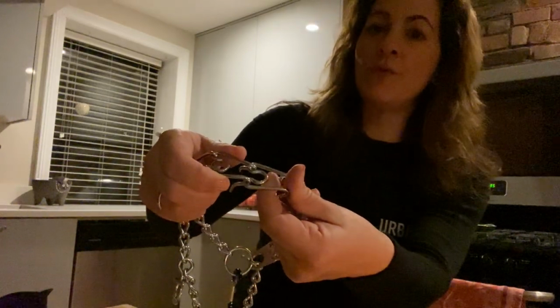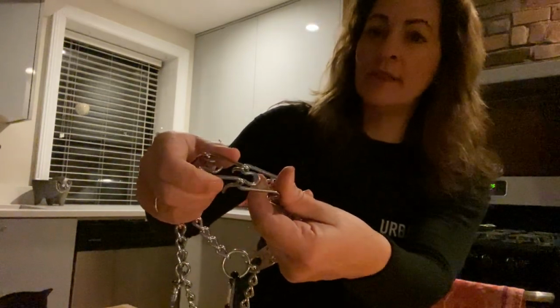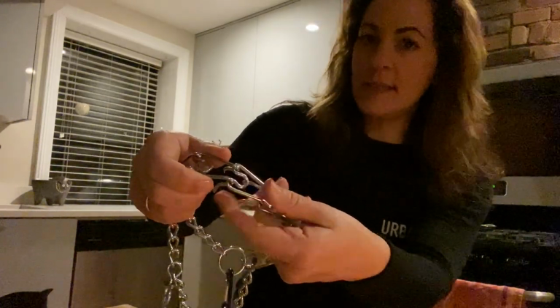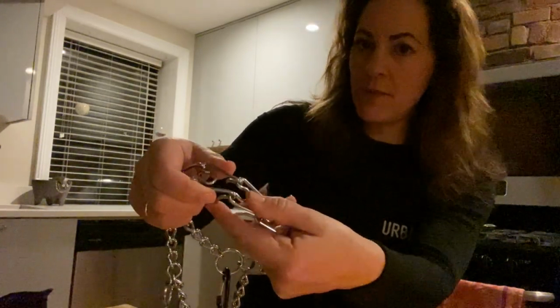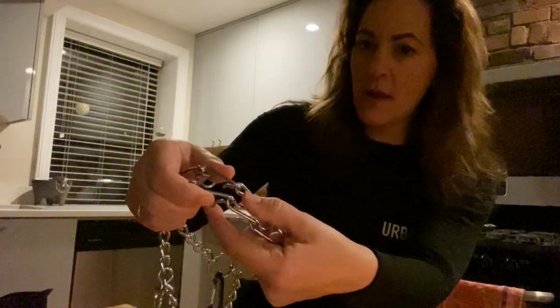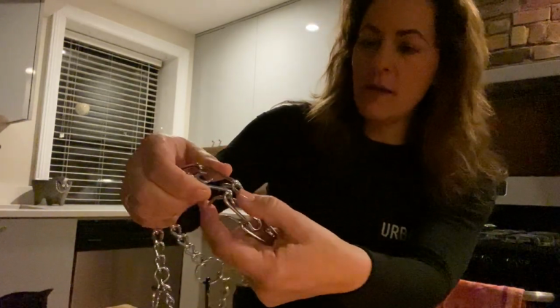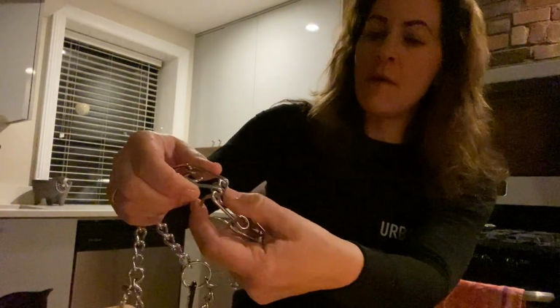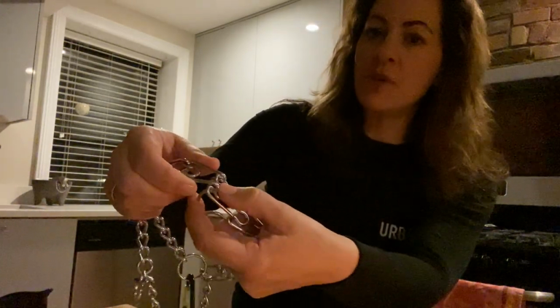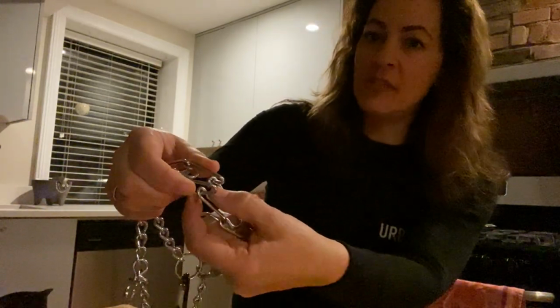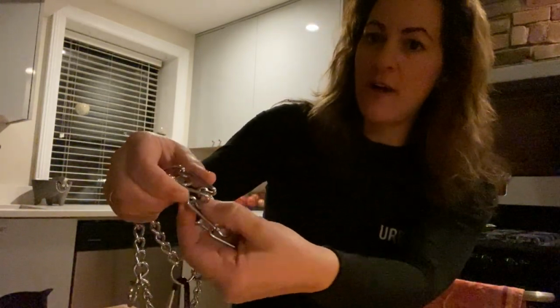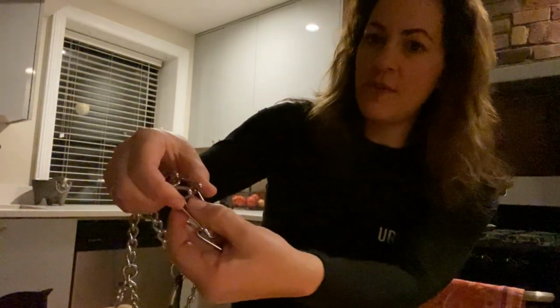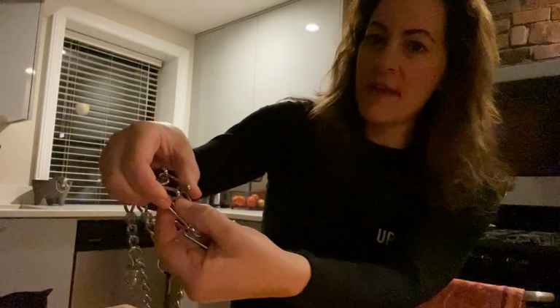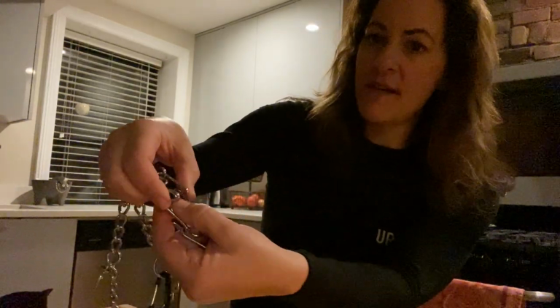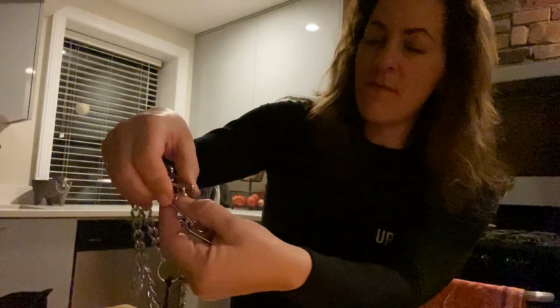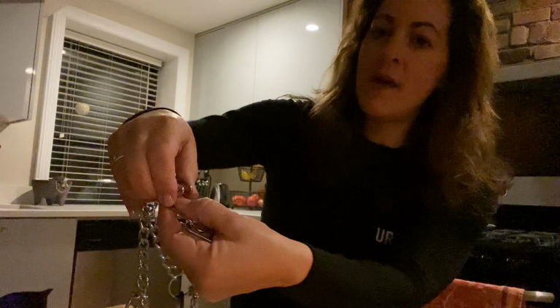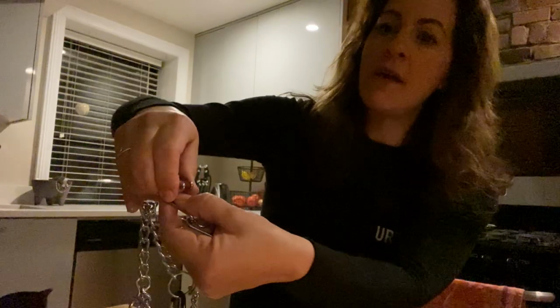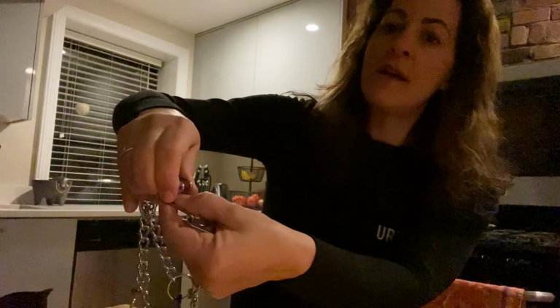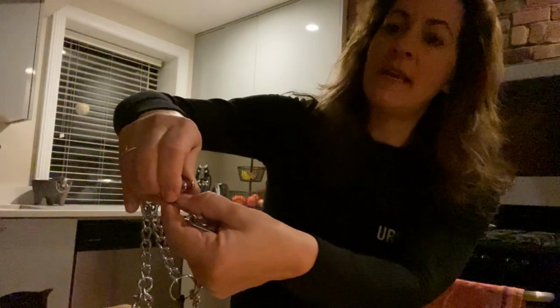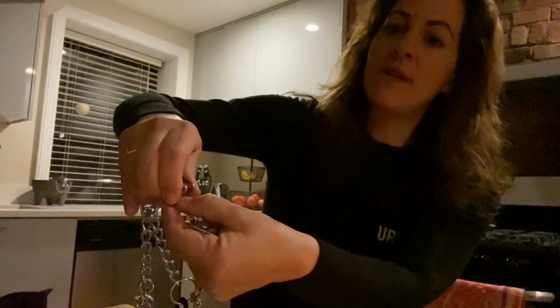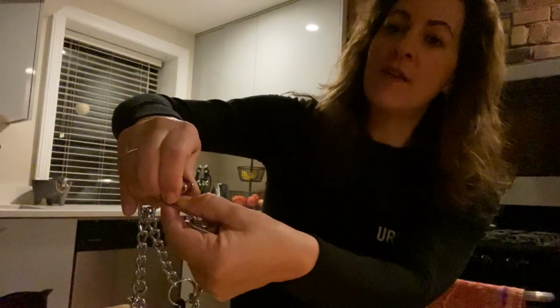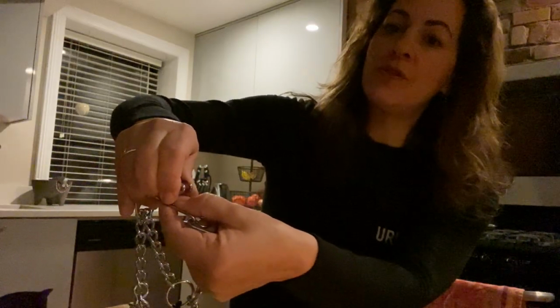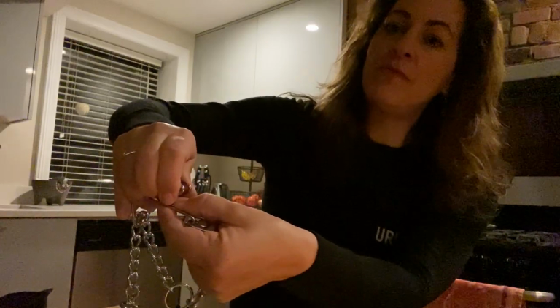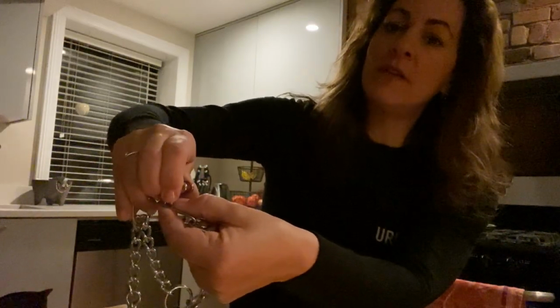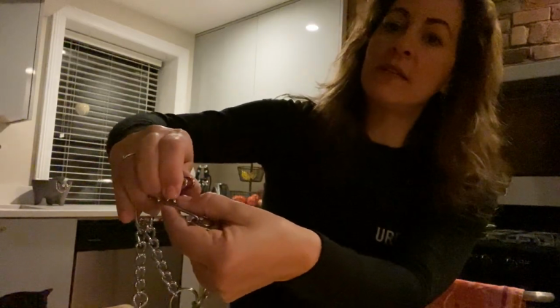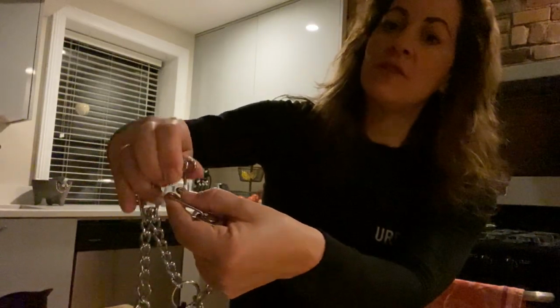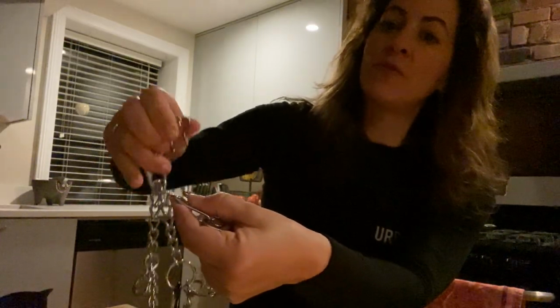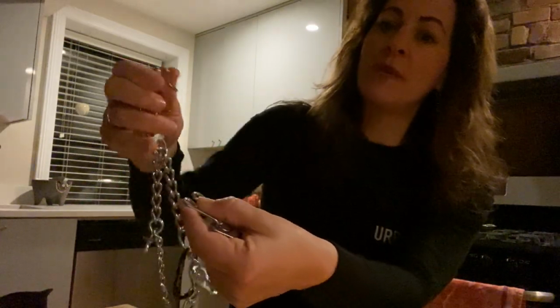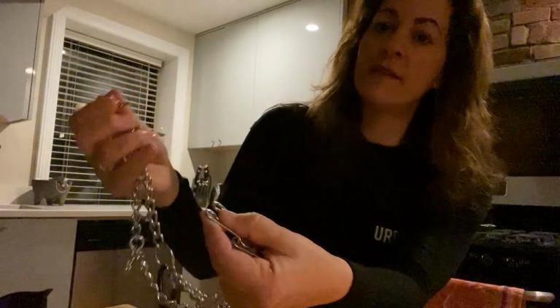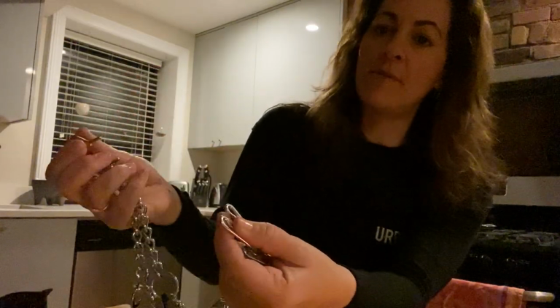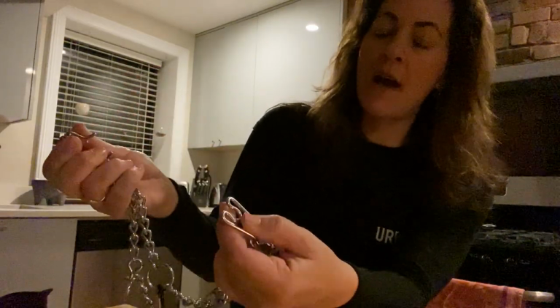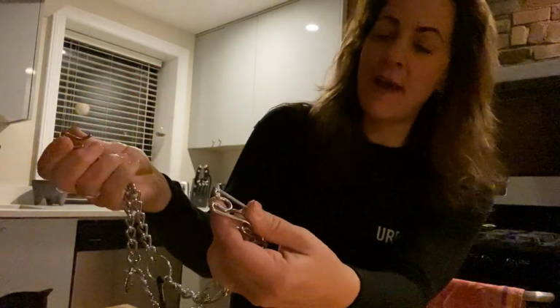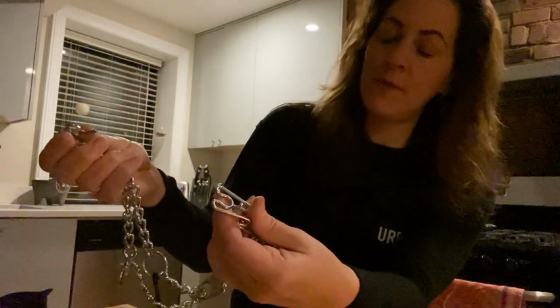To release the prong, push down with my thumb, take my other two fingers and squeeze and pop out.